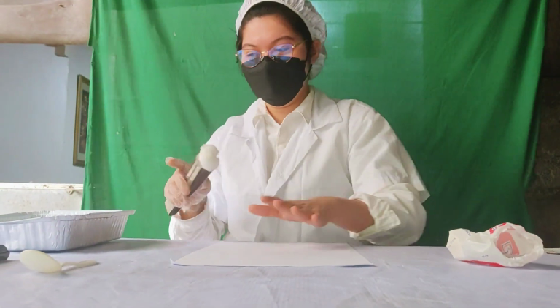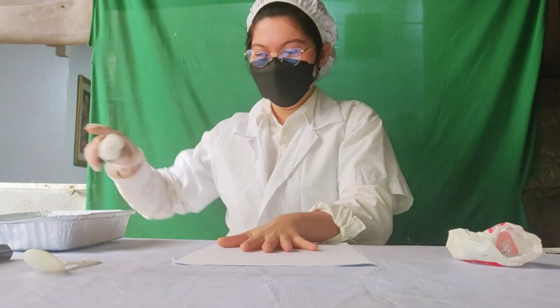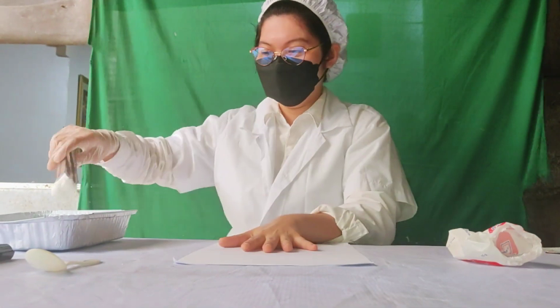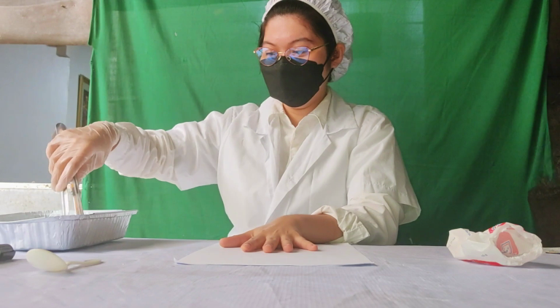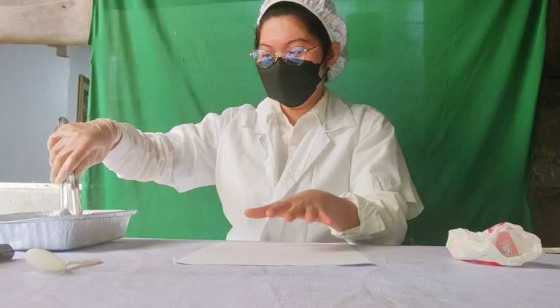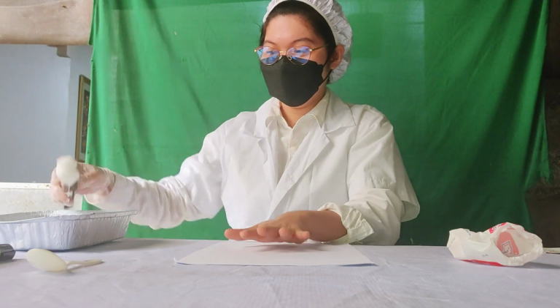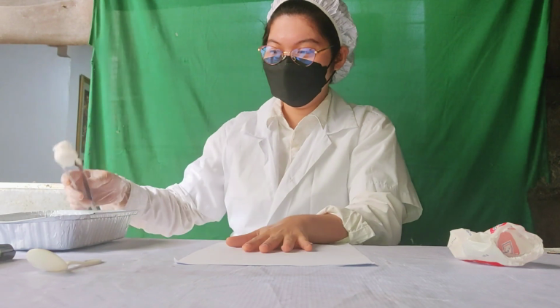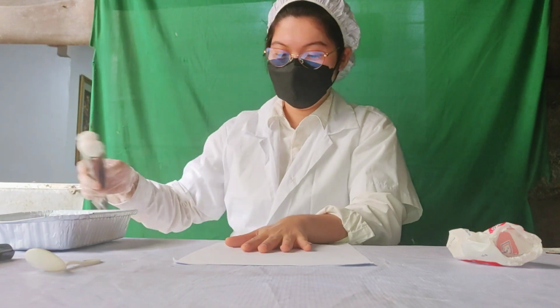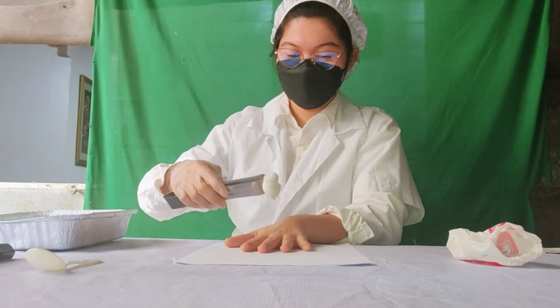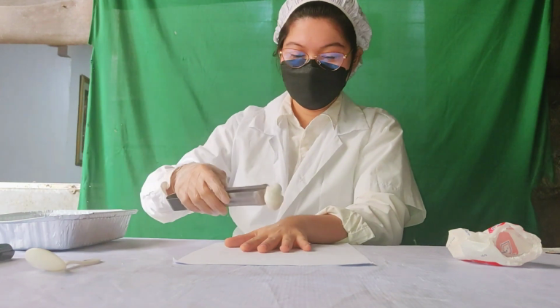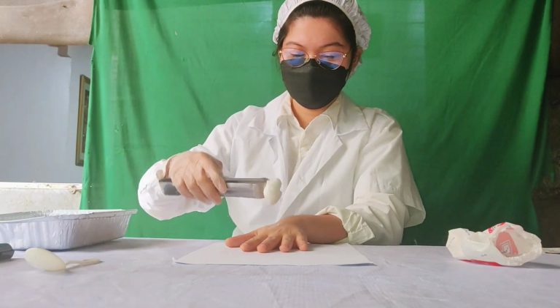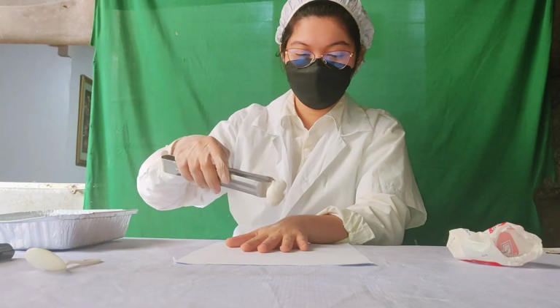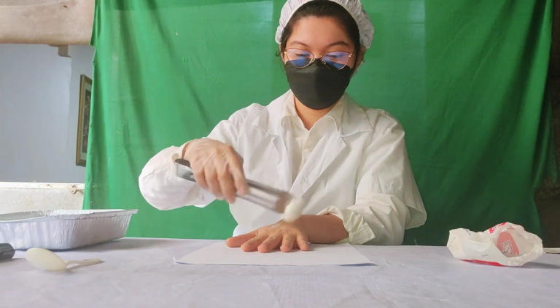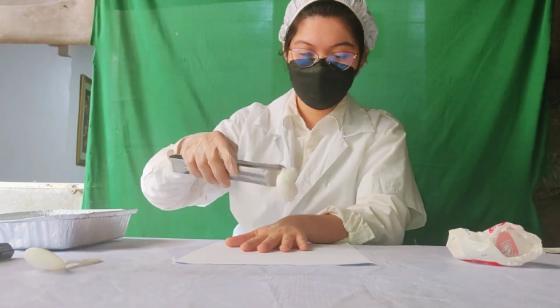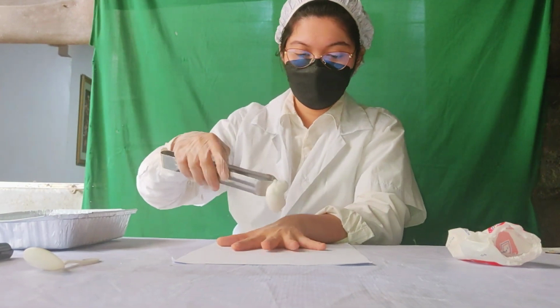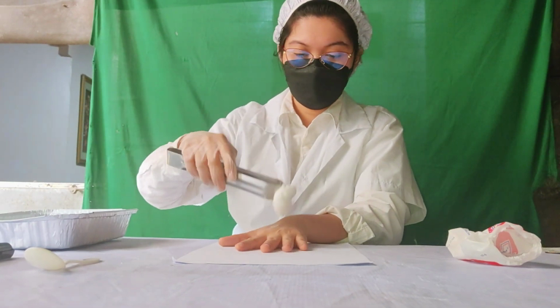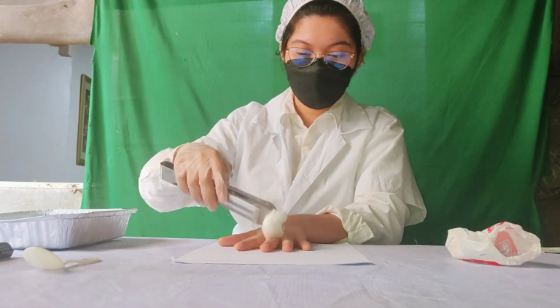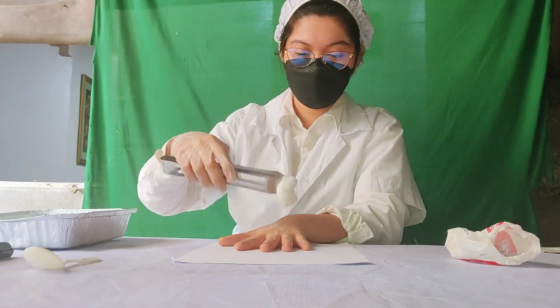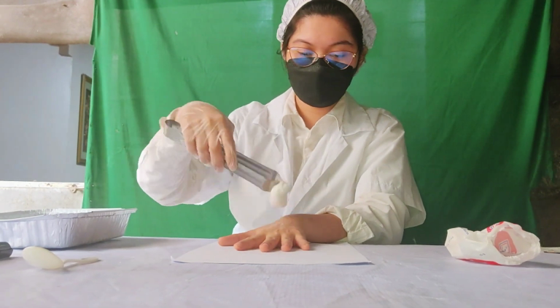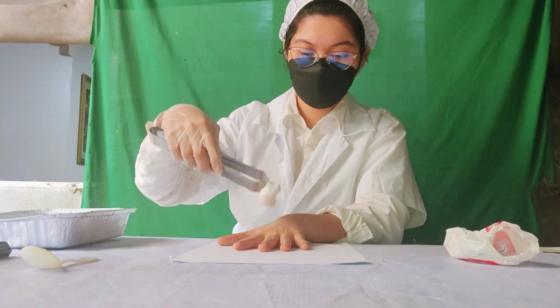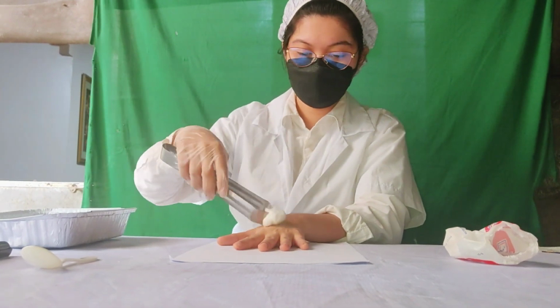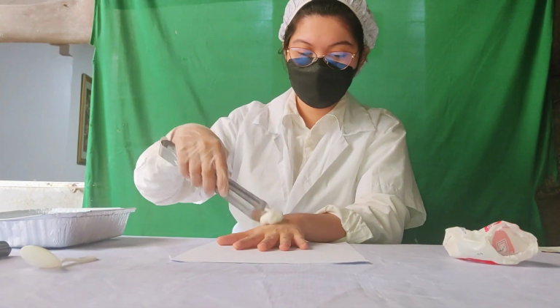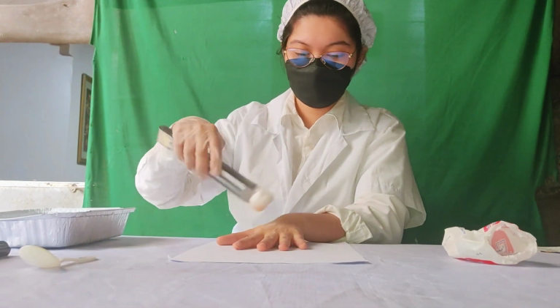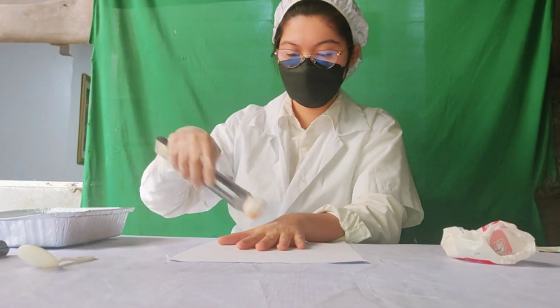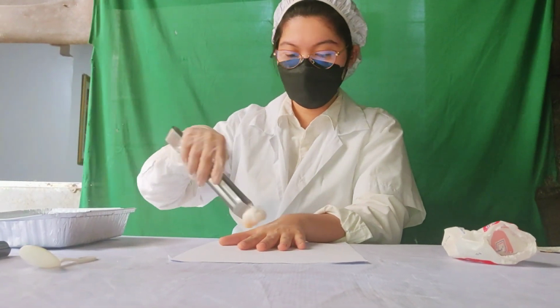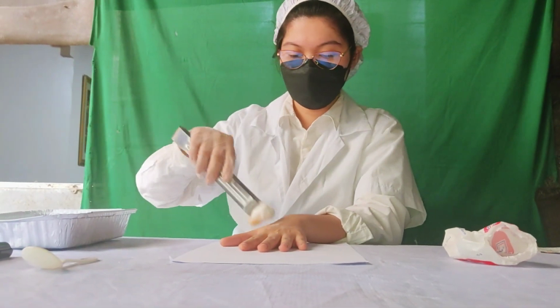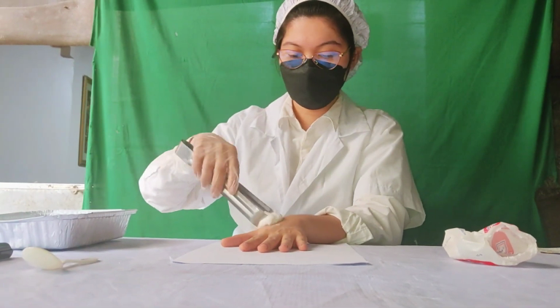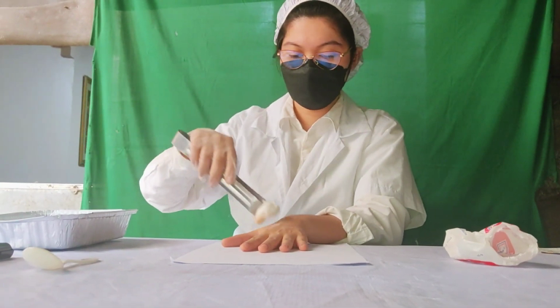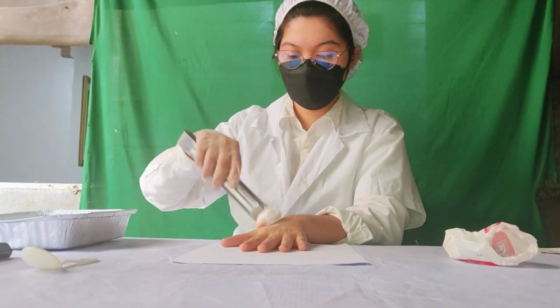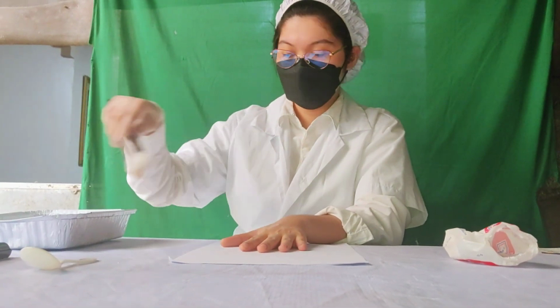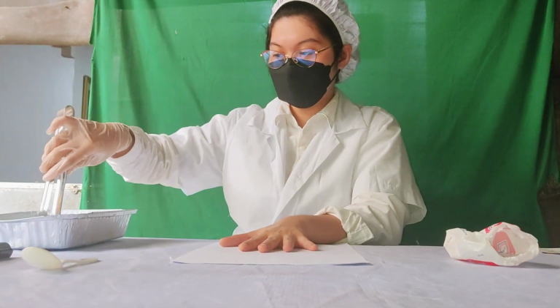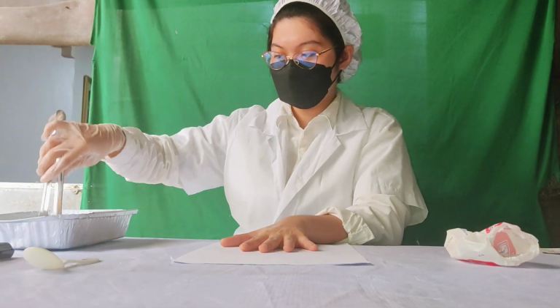After that, apply the melted paraffin wax to your hands gently.